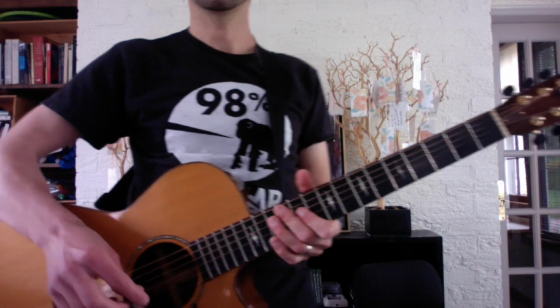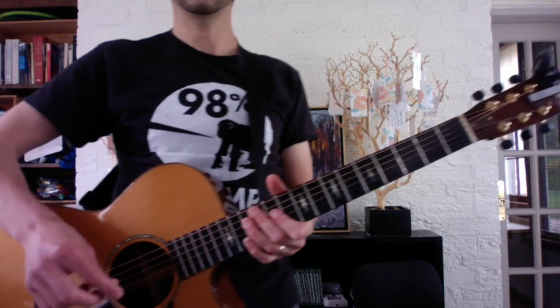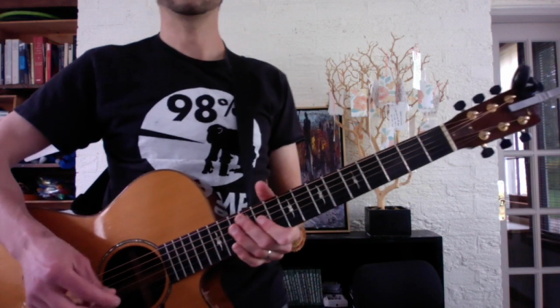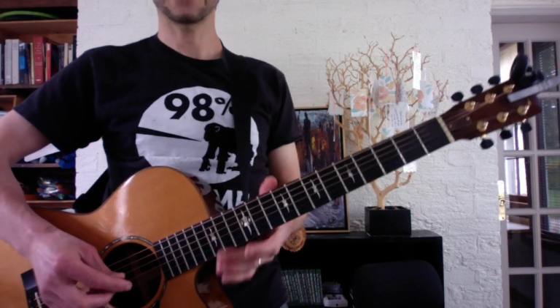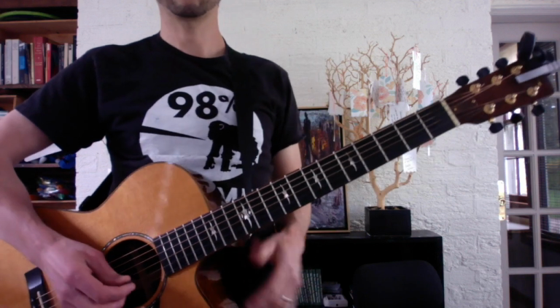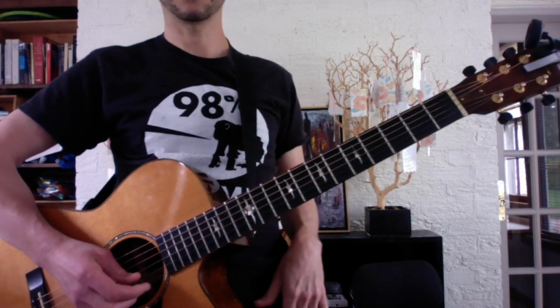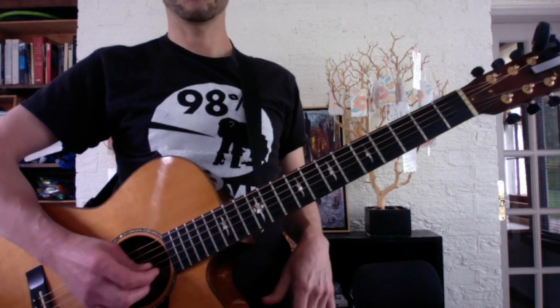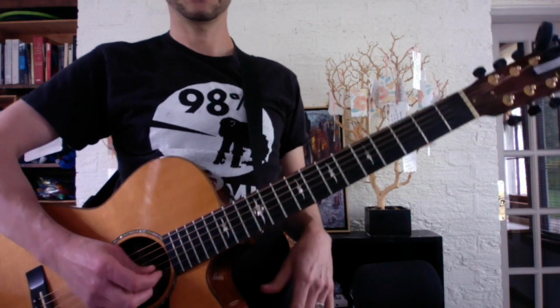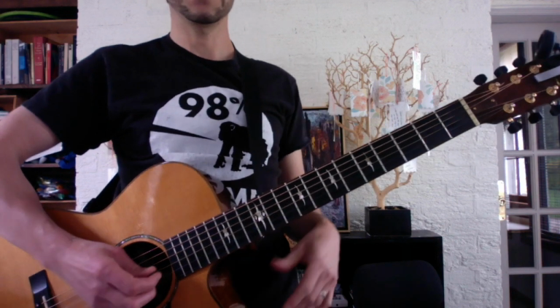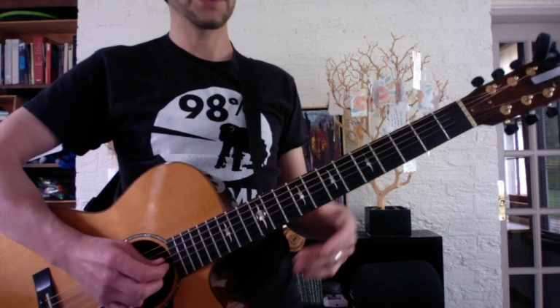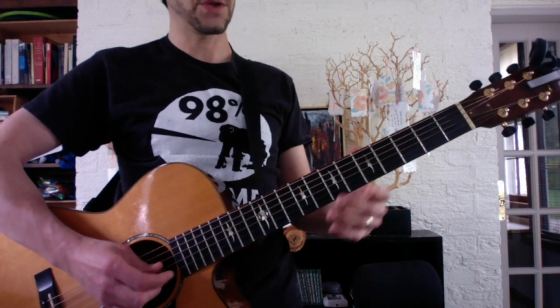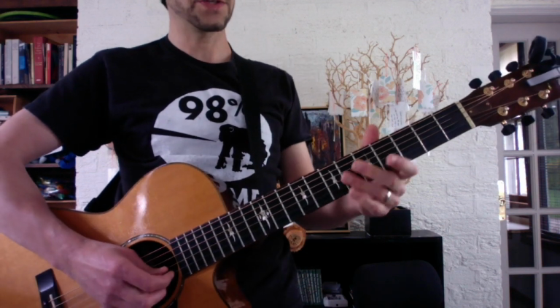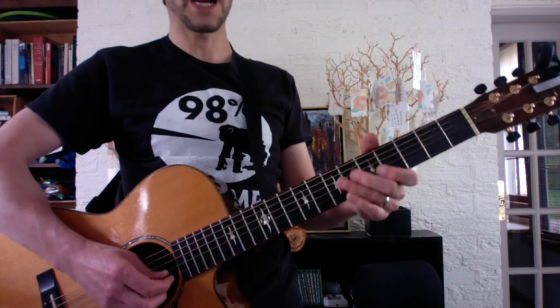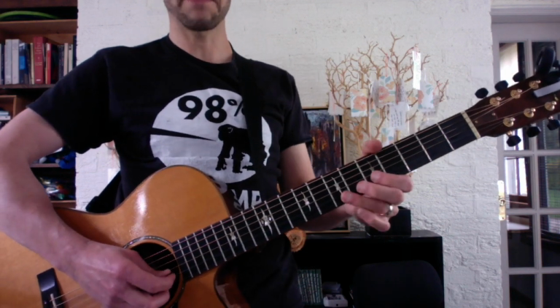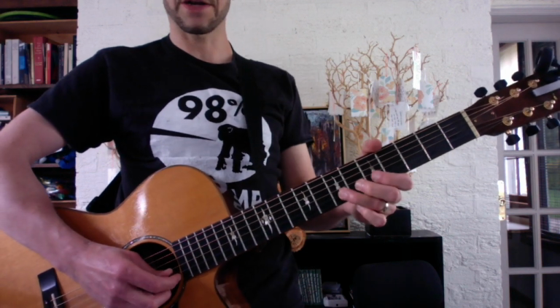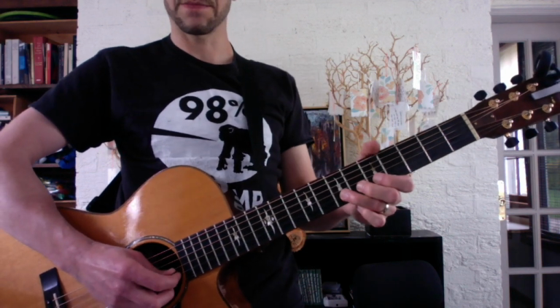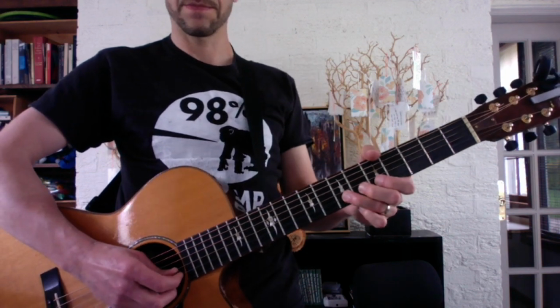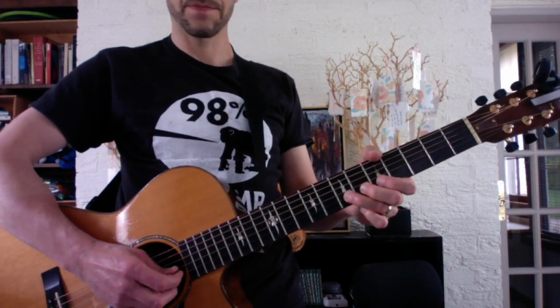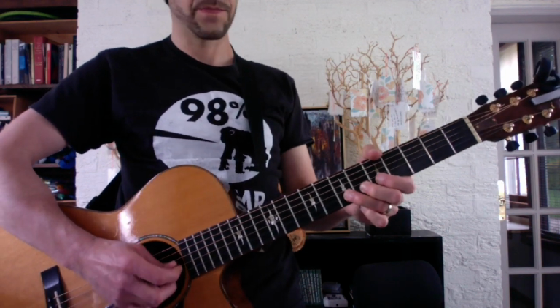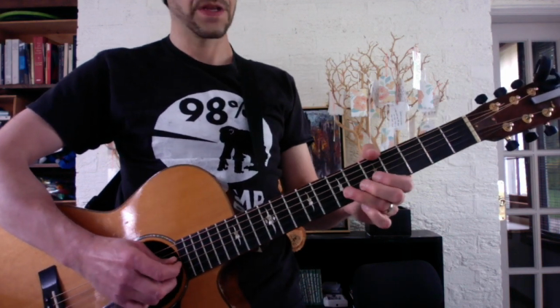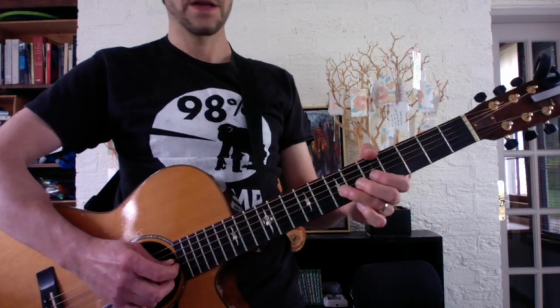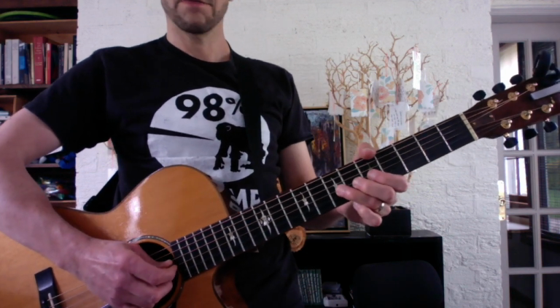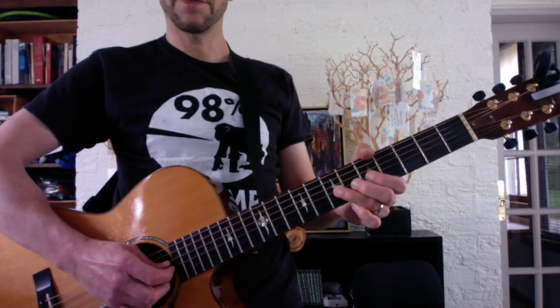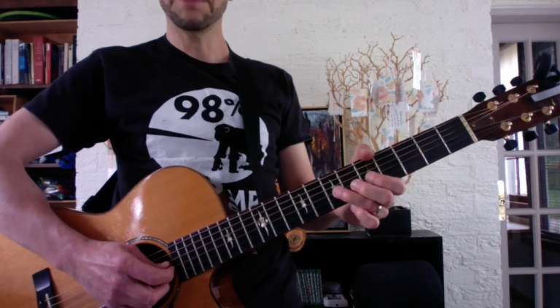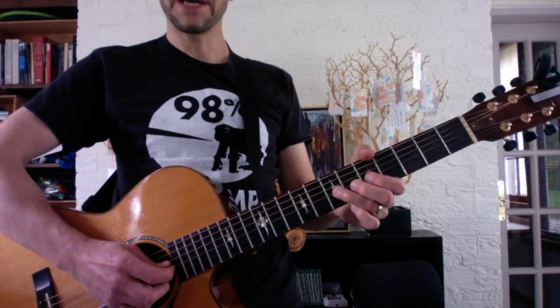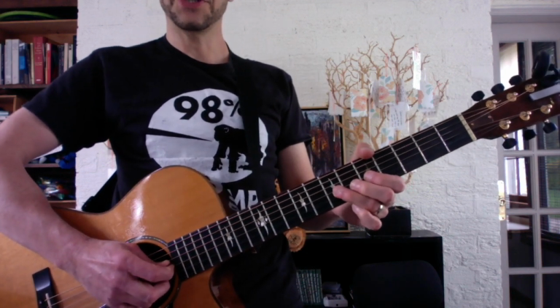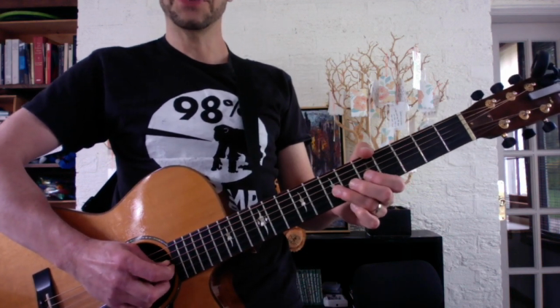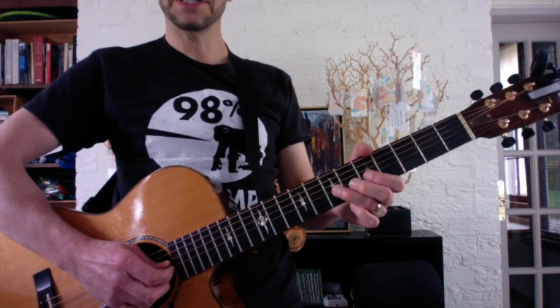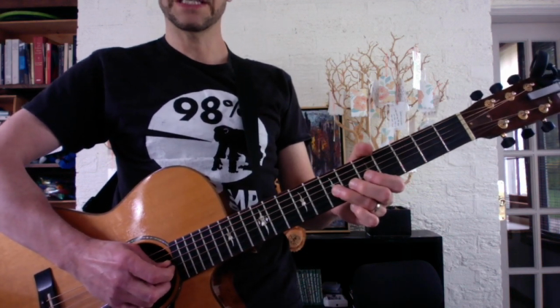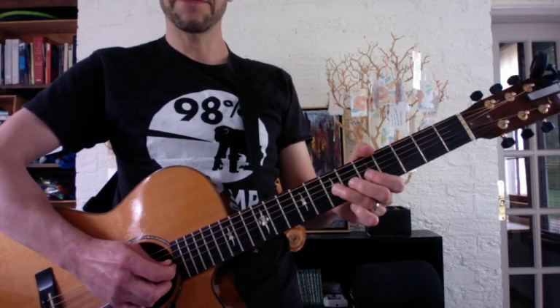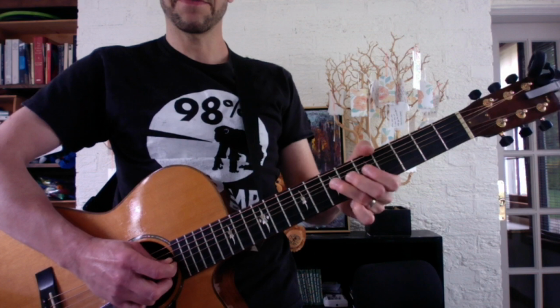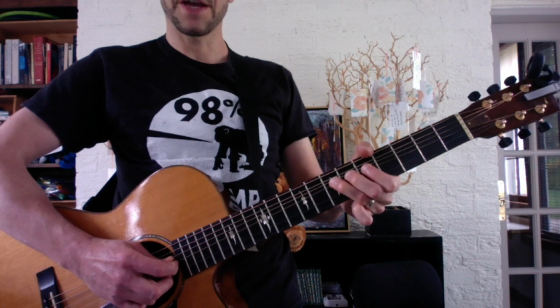Okay, jackpot. Here's the solo to Dyer Maker. Reverse bend, G-string, 7th fret.